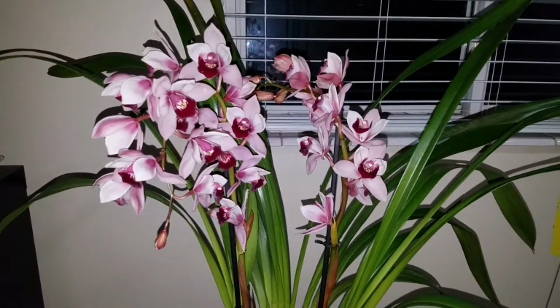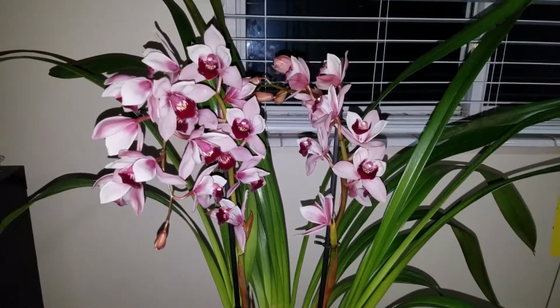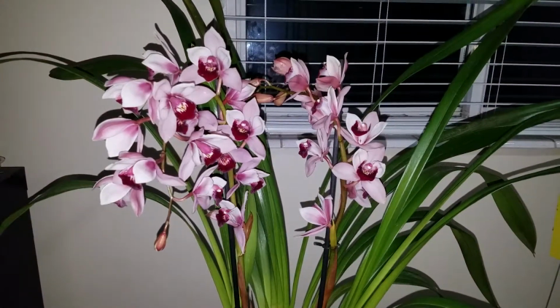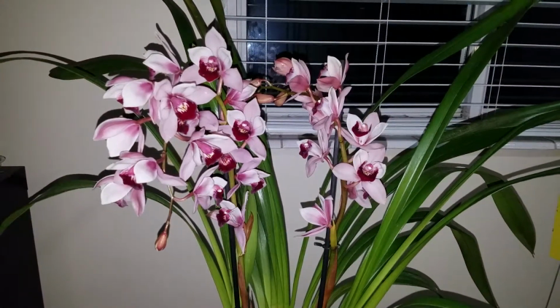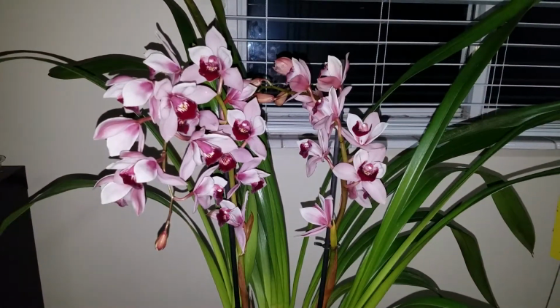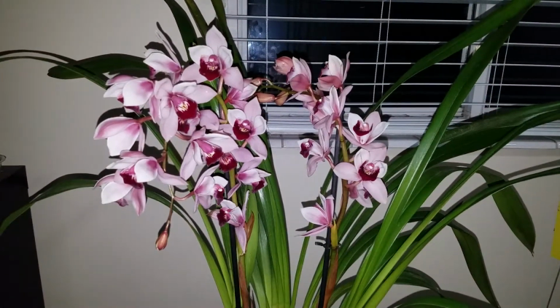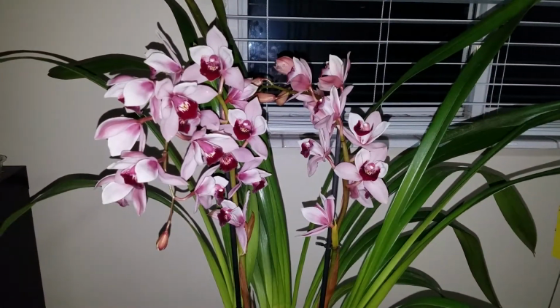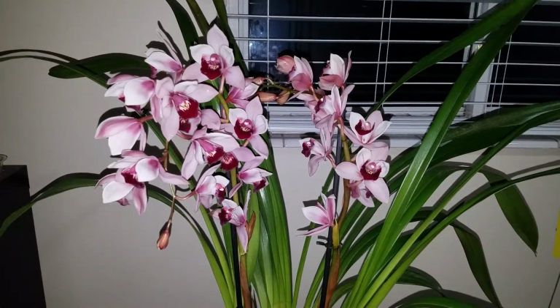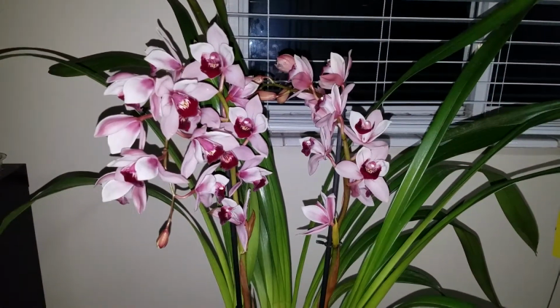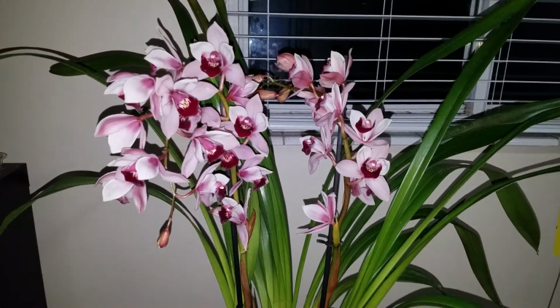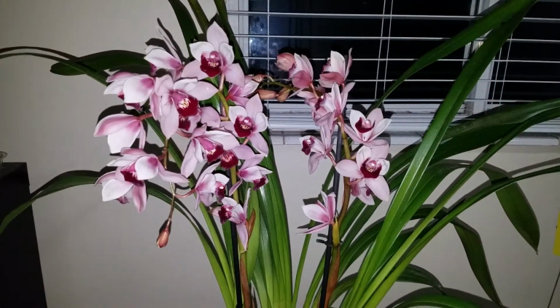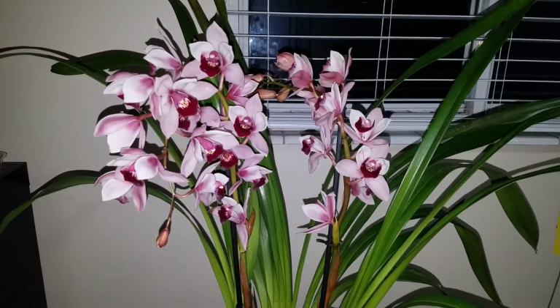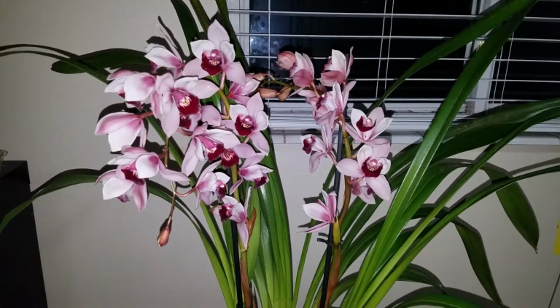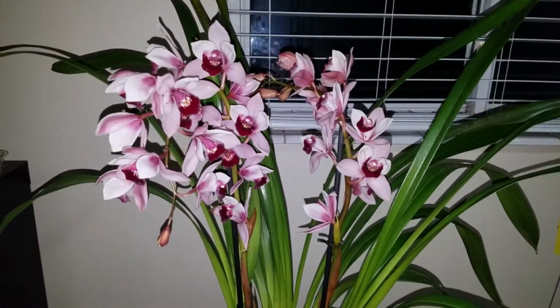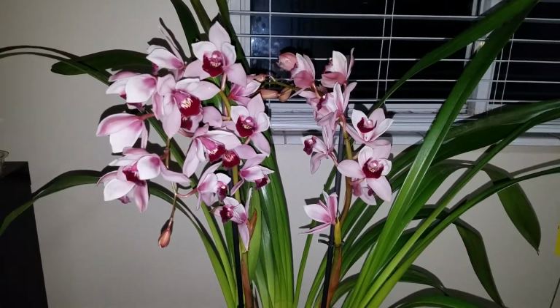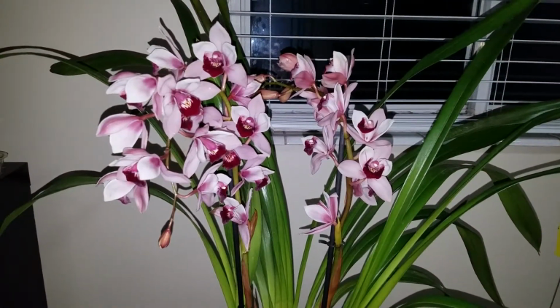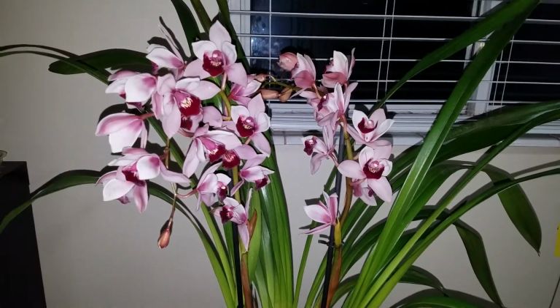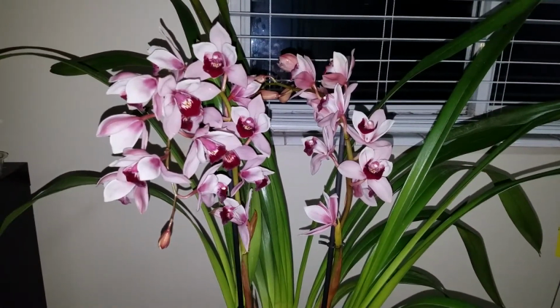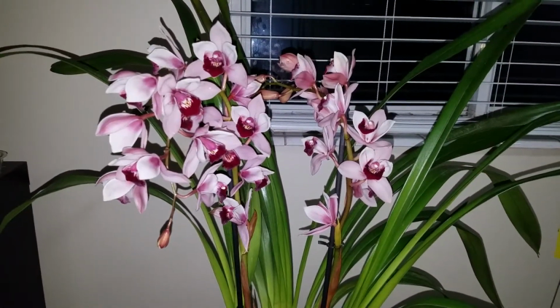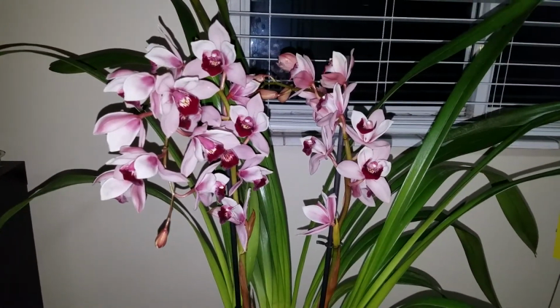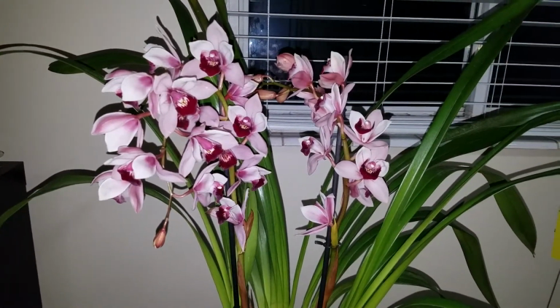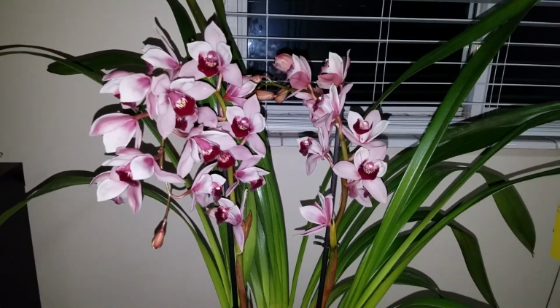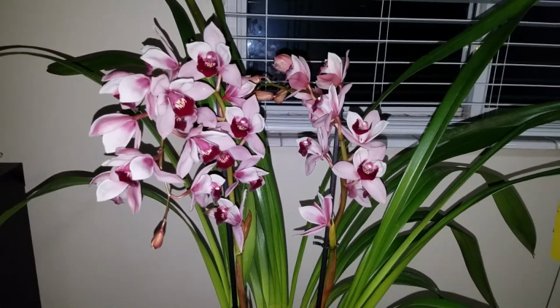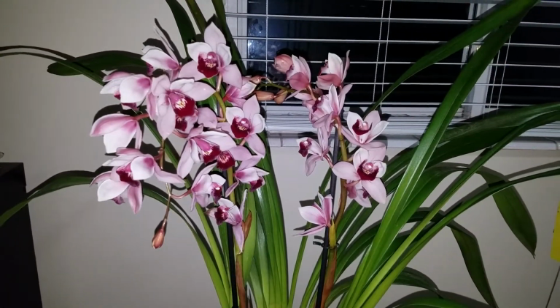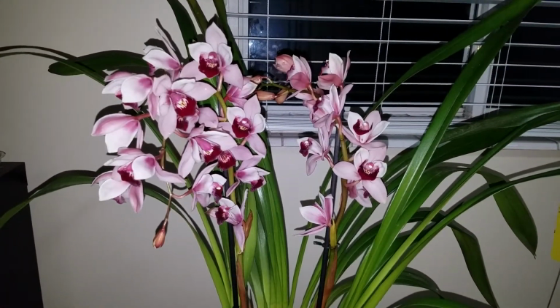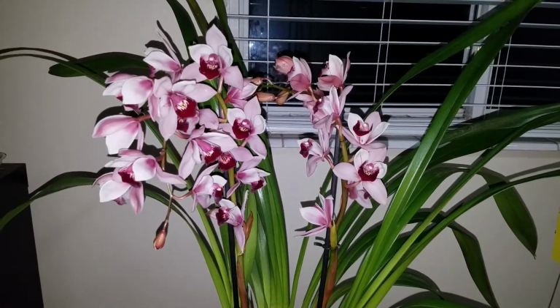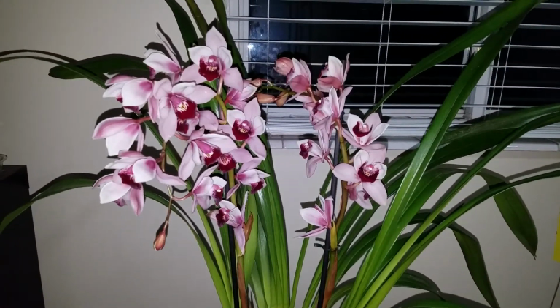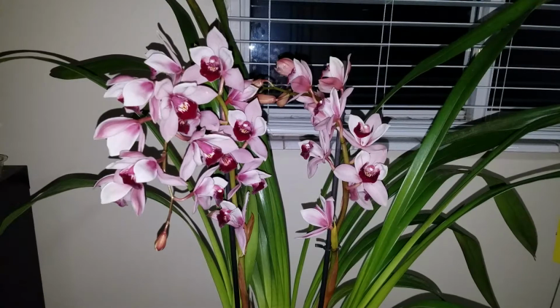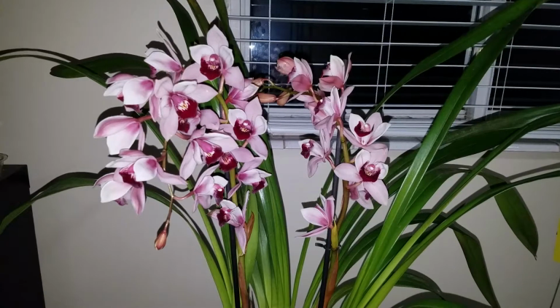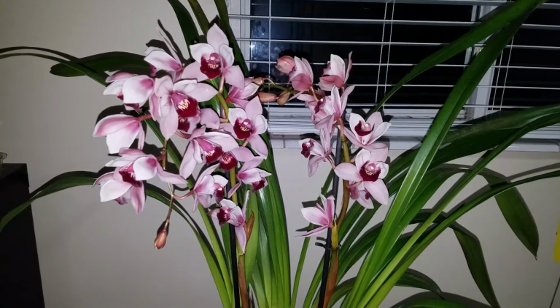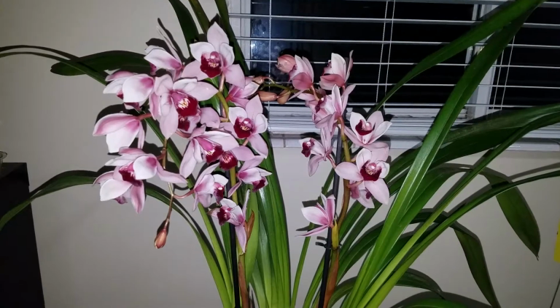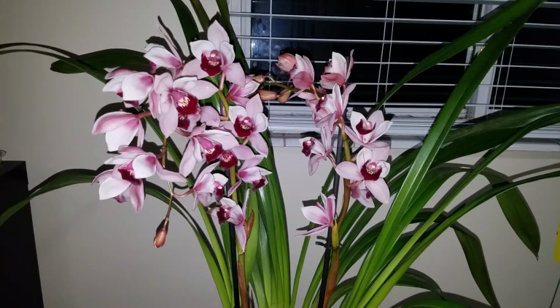Hello everyone. I have a new orchid — it's my very first Cymbidium.